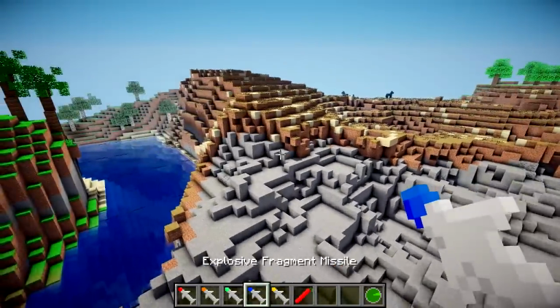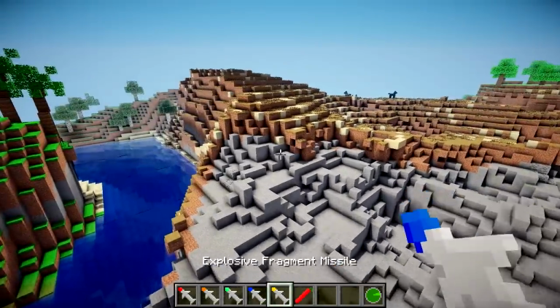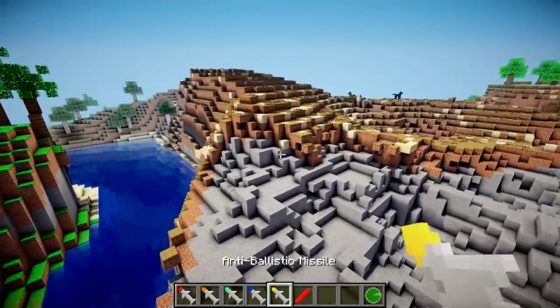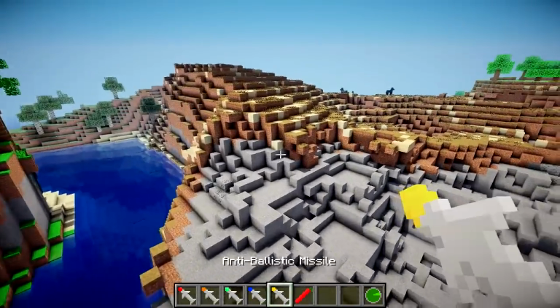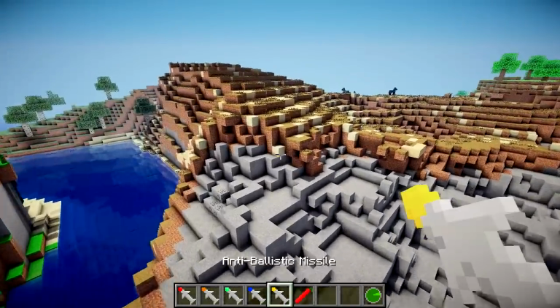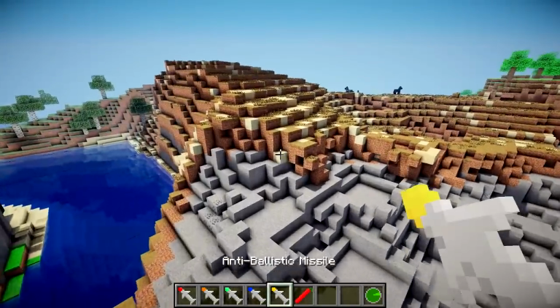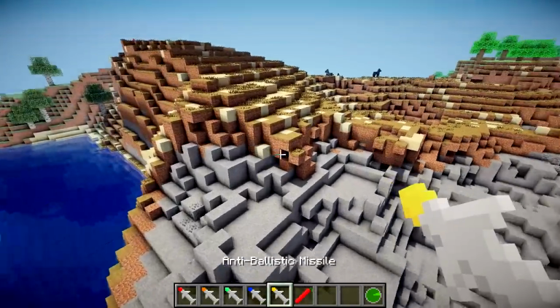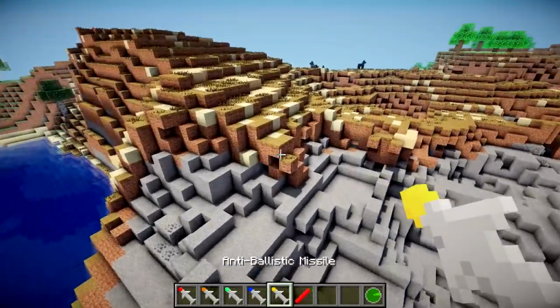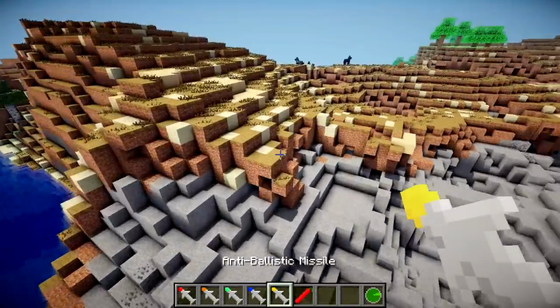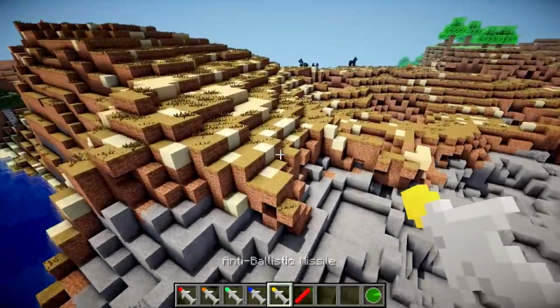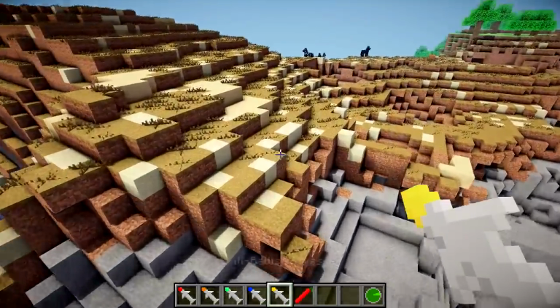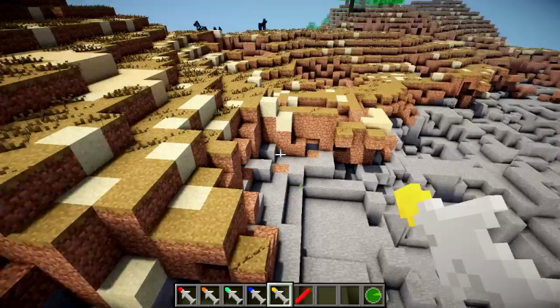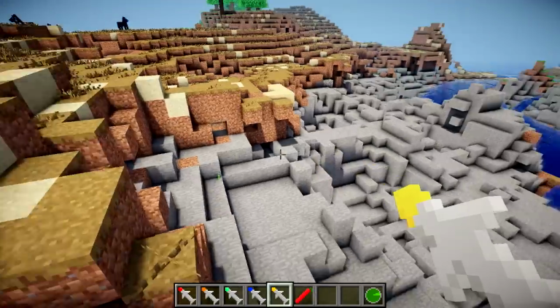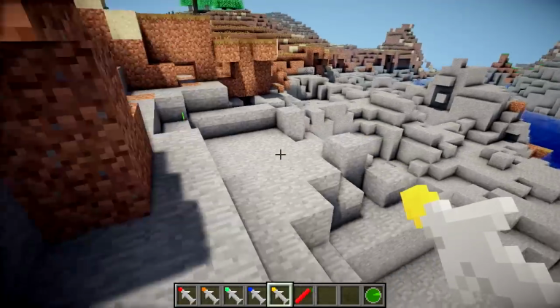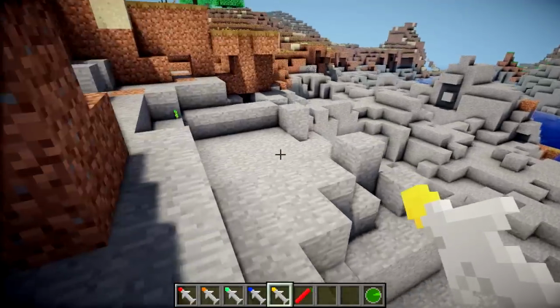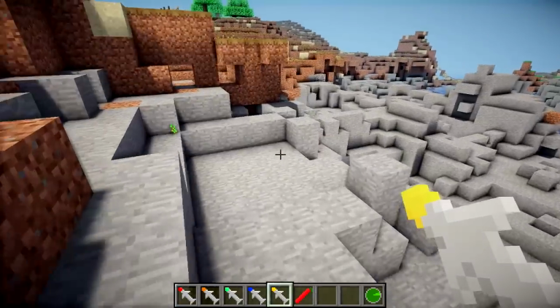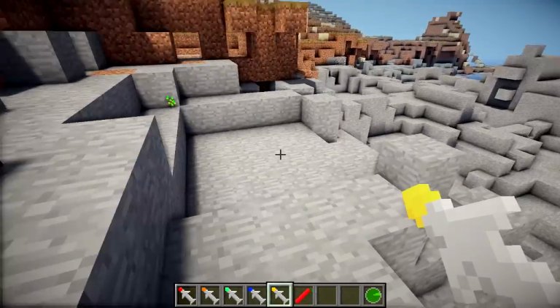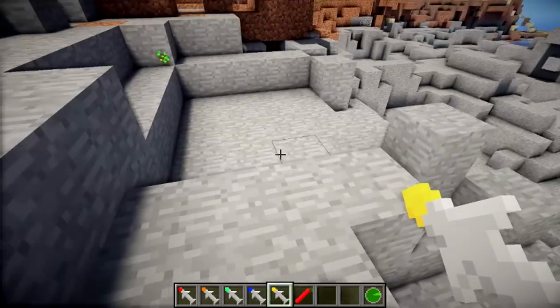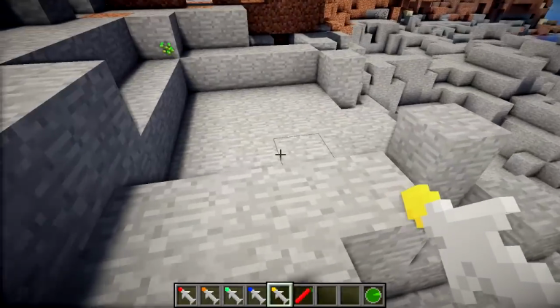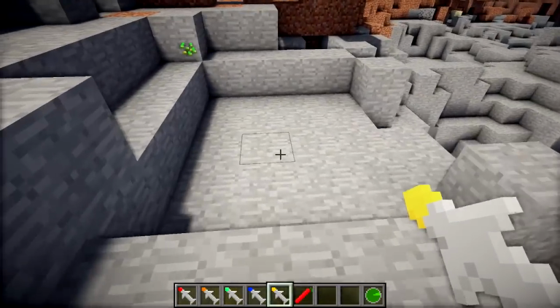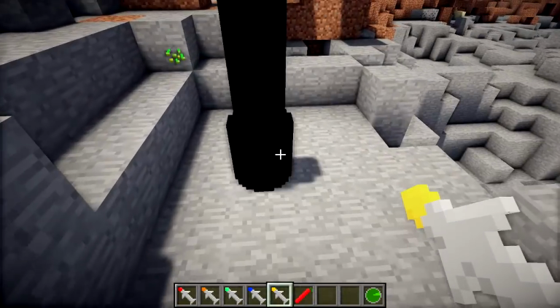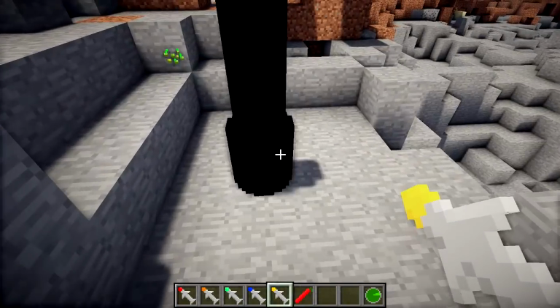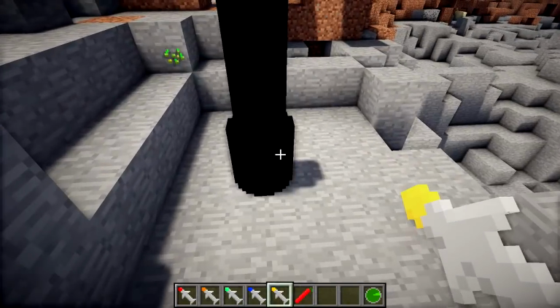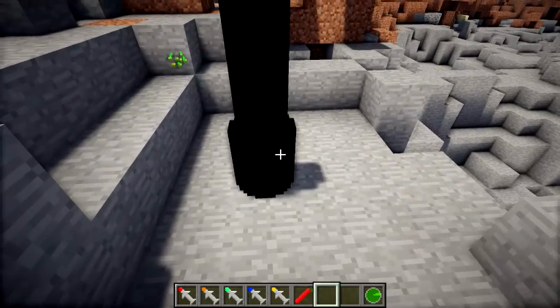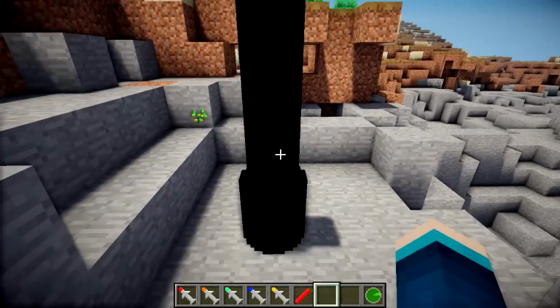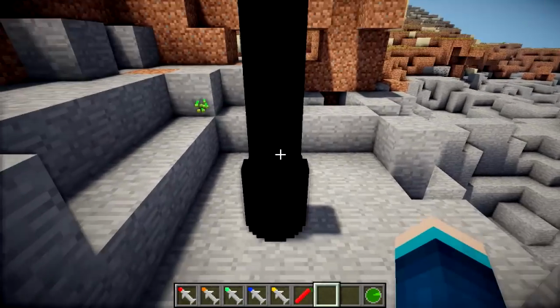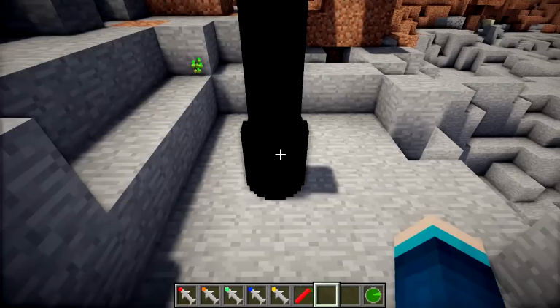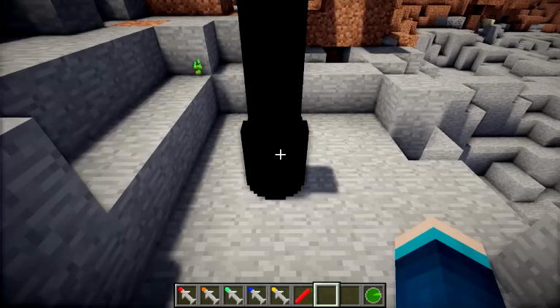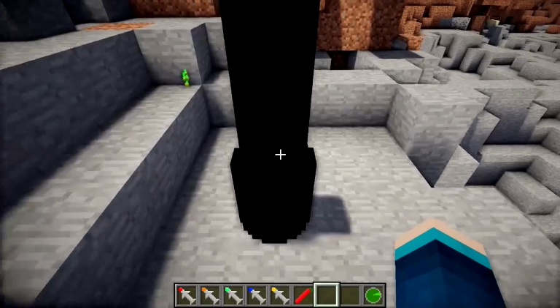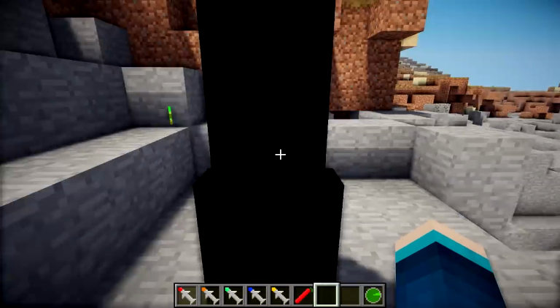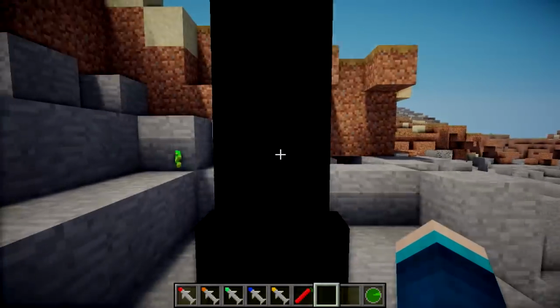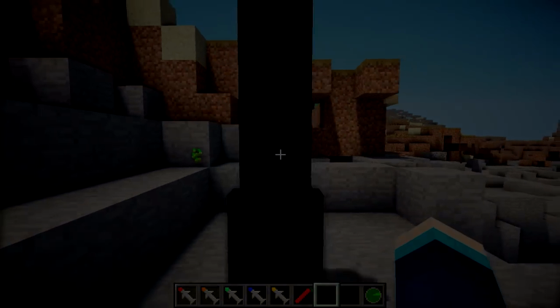Last but not least of the missiles, we've got the anti-ballistic missile. I can't figure out how to use this one for now, because when I right-click on it, nothing happens.